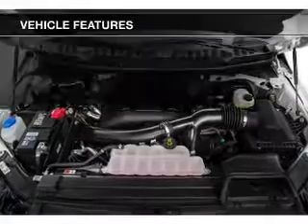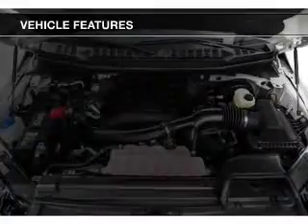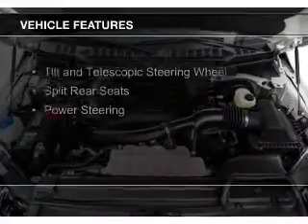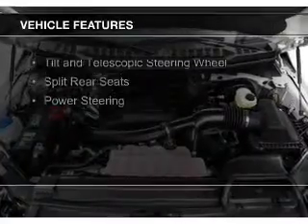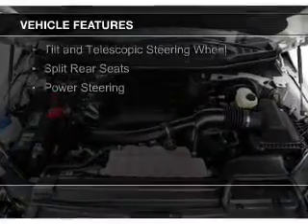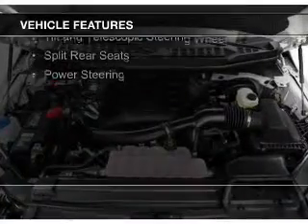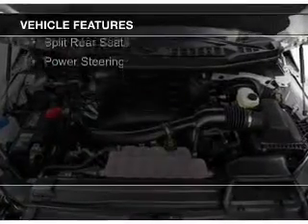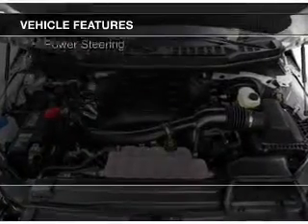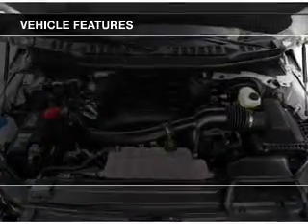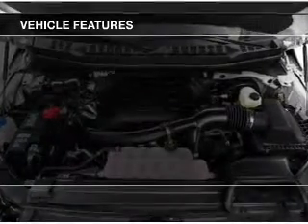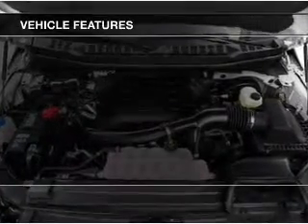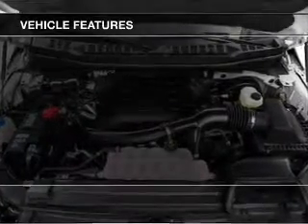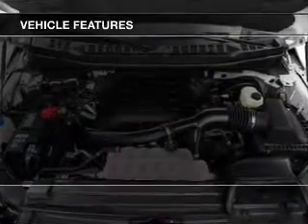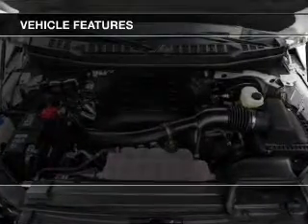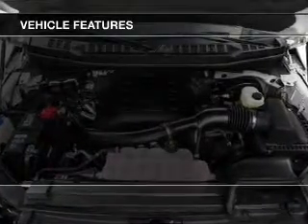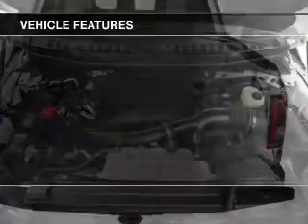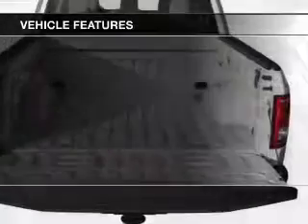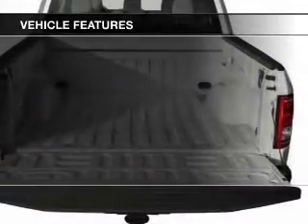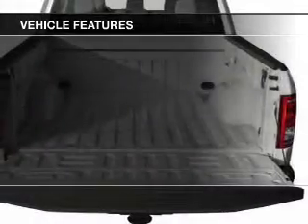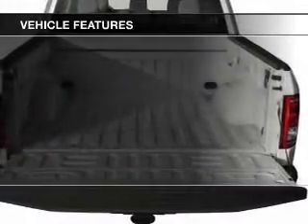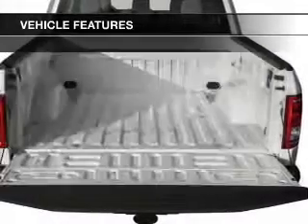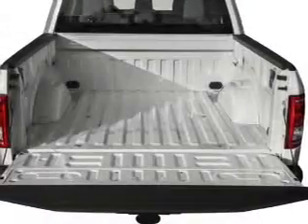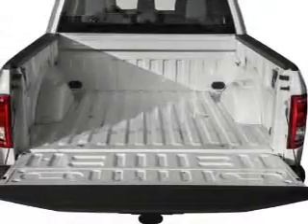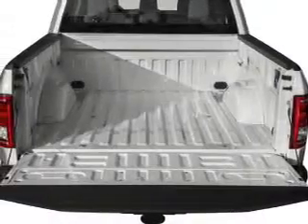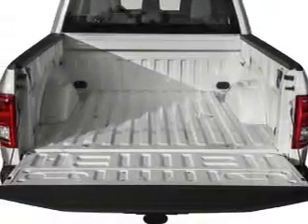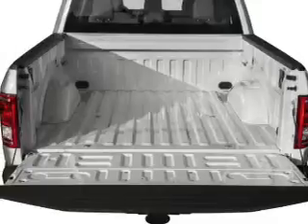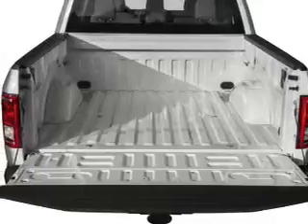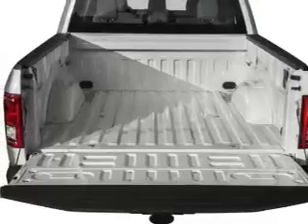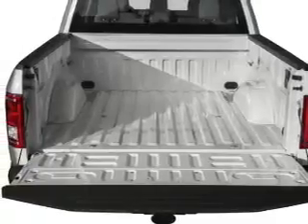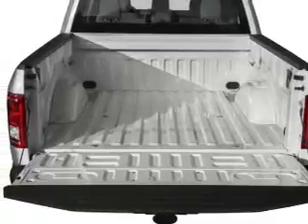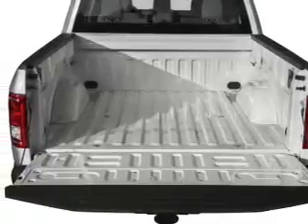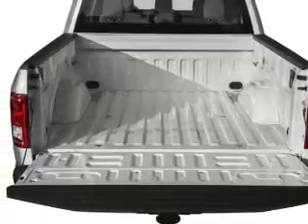The features include a tilt and telescopic steering wheel, split rear seats, and power steering.